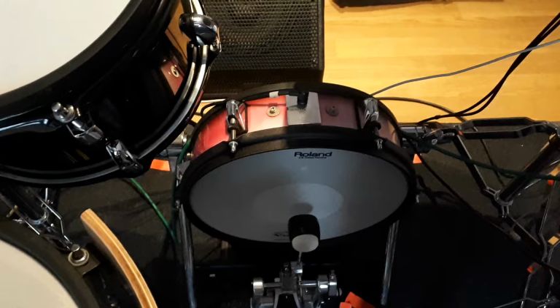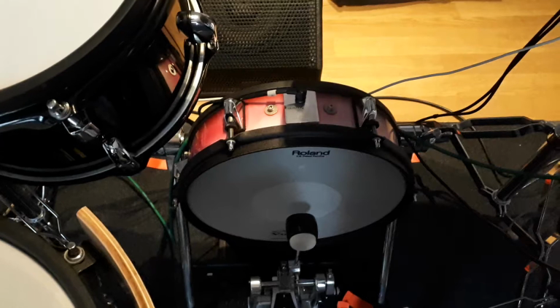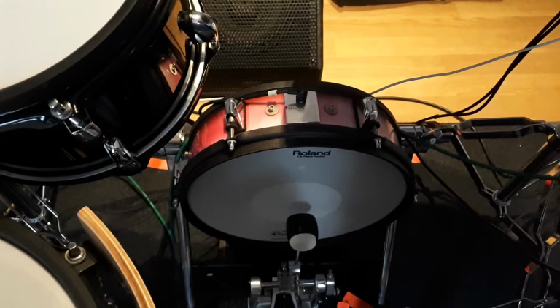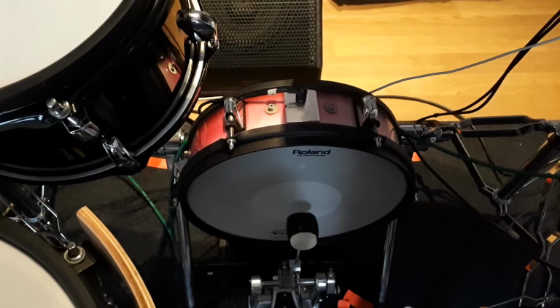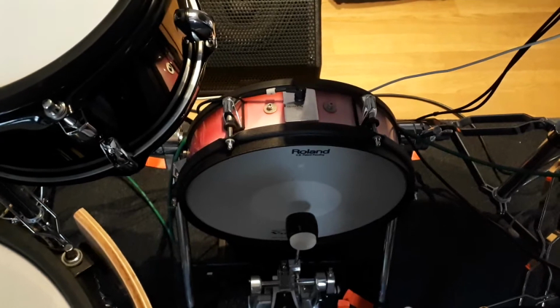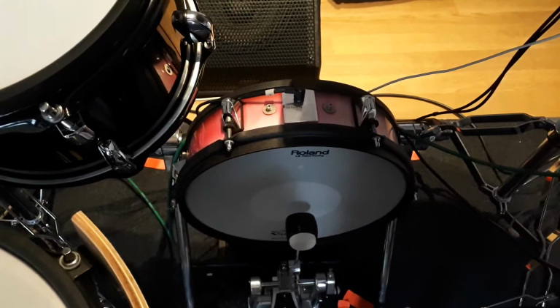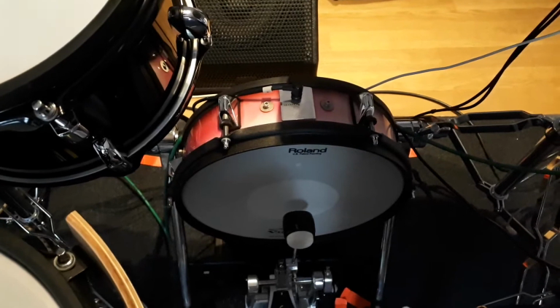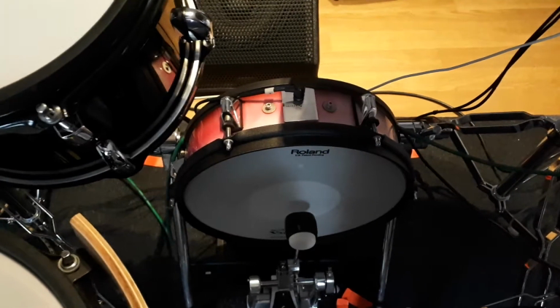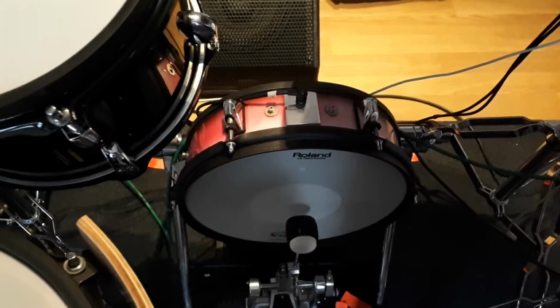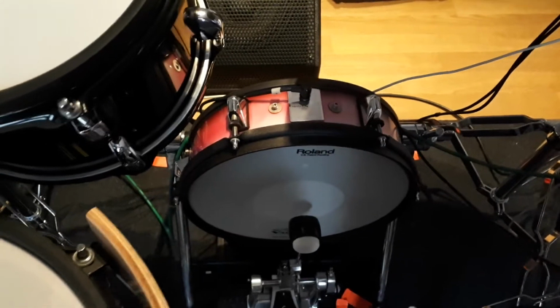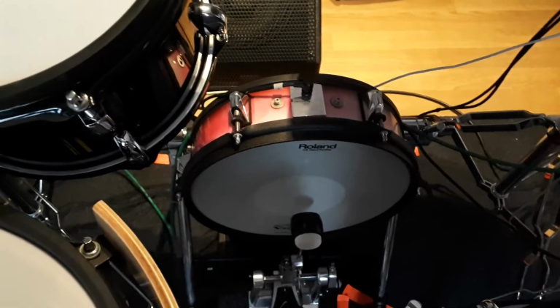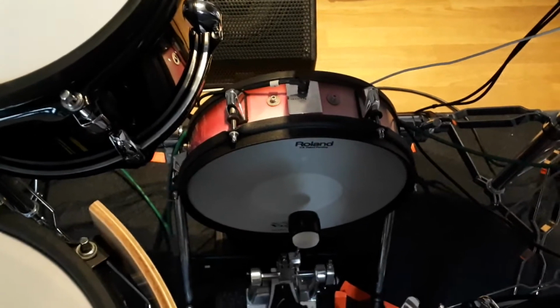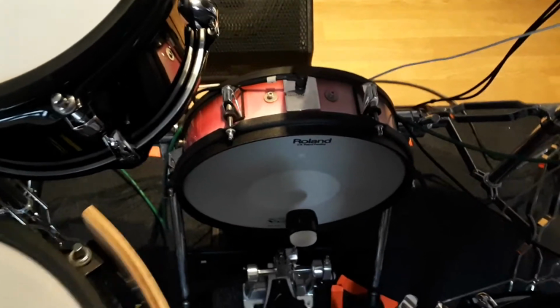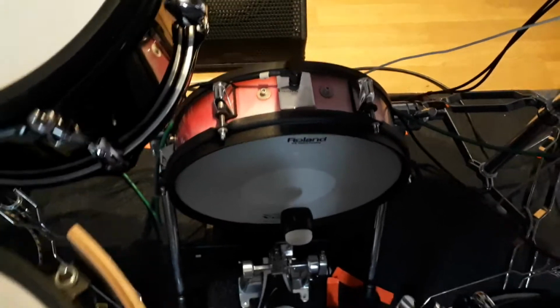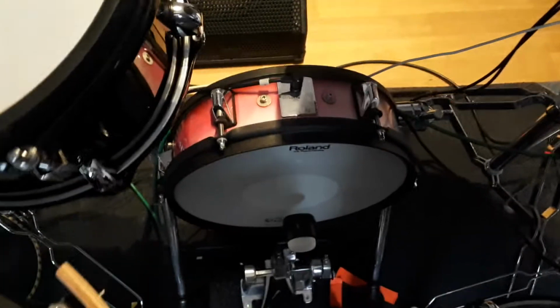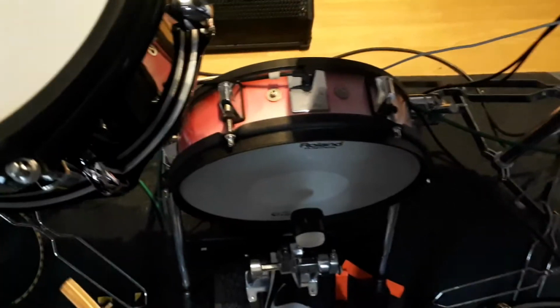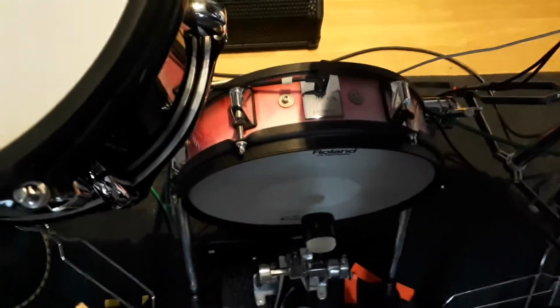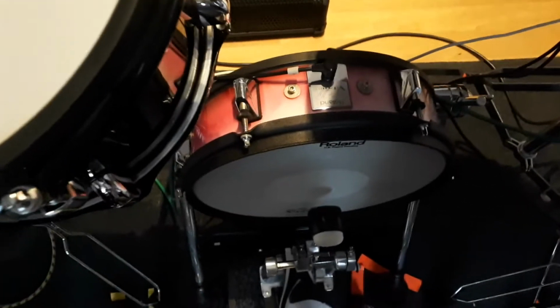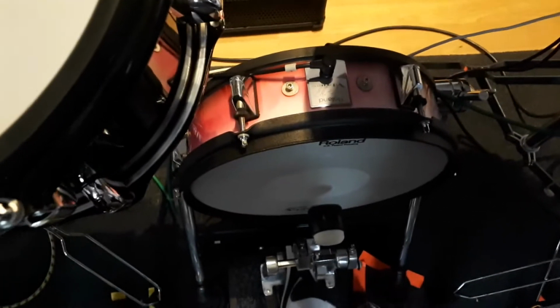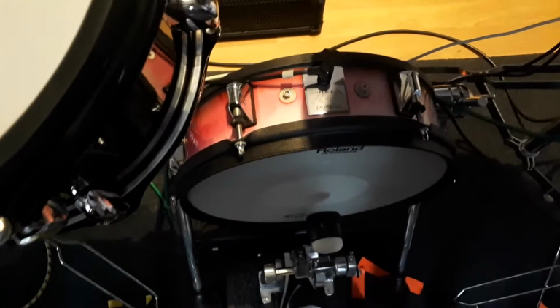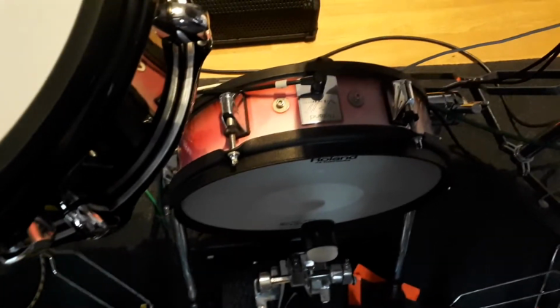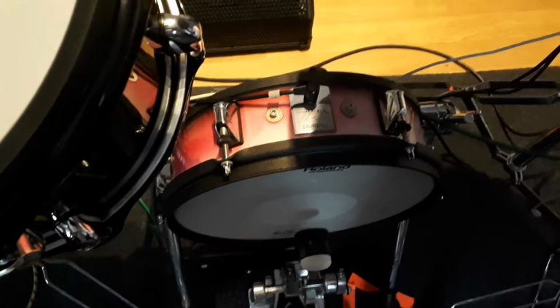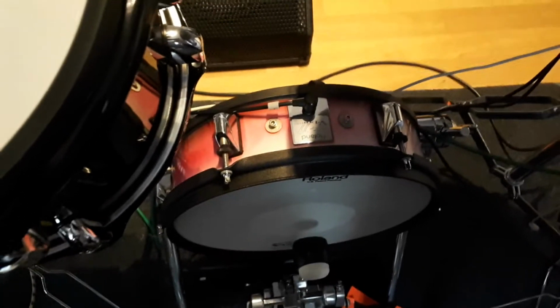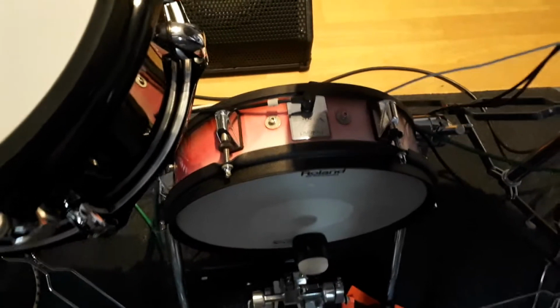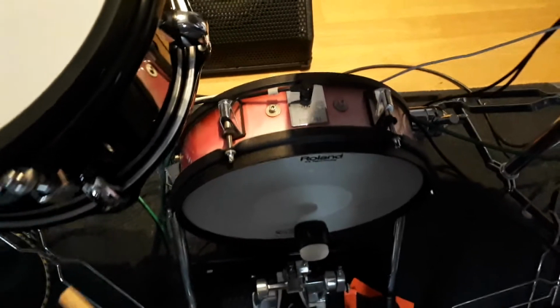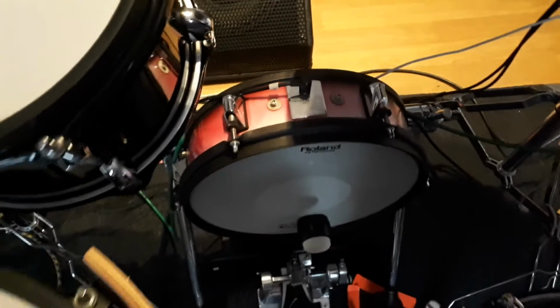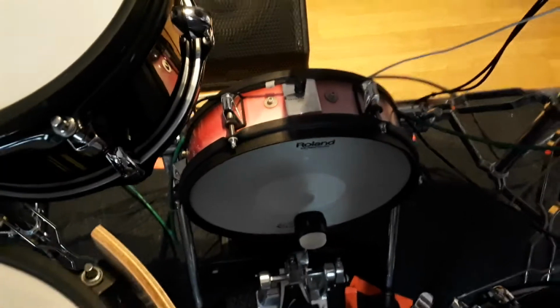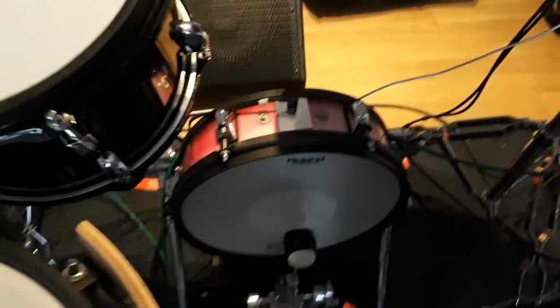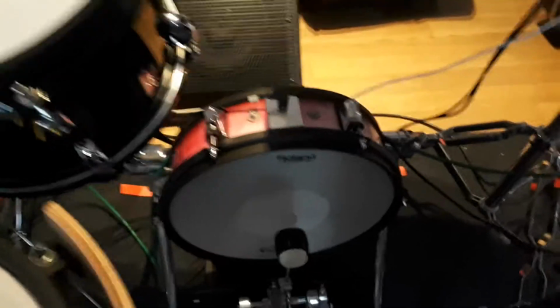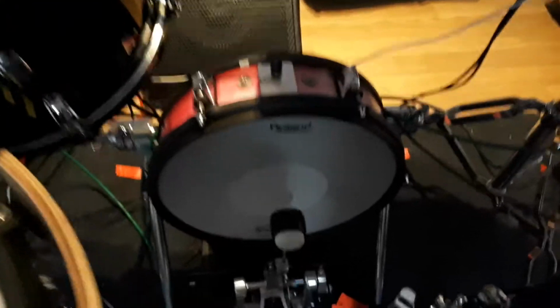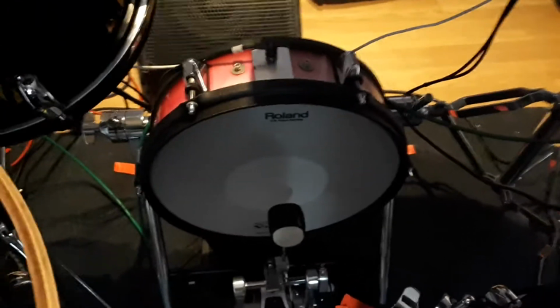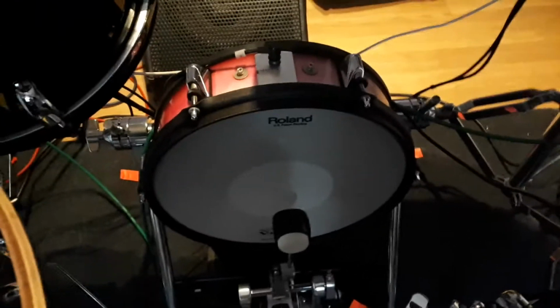Hi everyone, this is just a quick video to demonstrate this Roland KD120 I've got for sale at the moment on eBay.